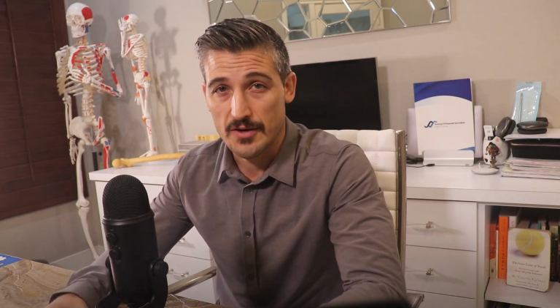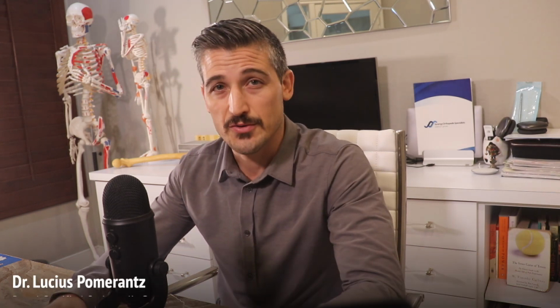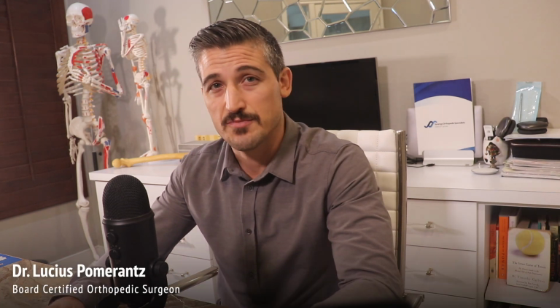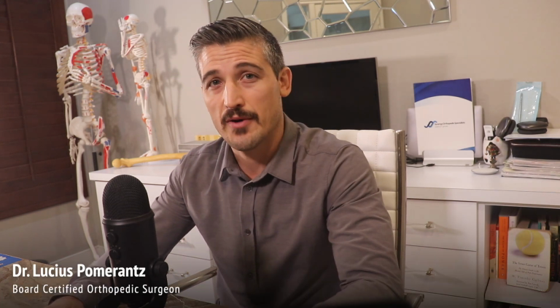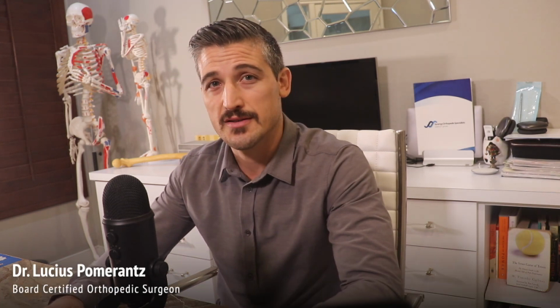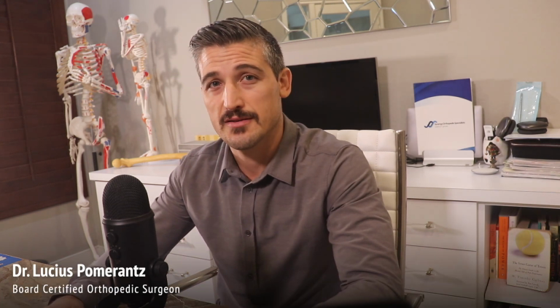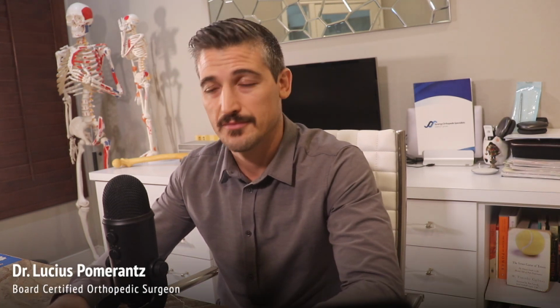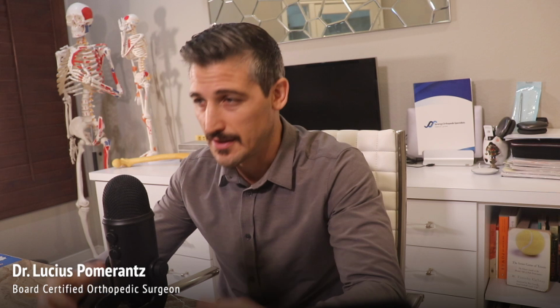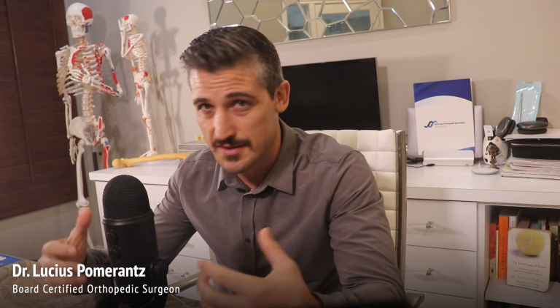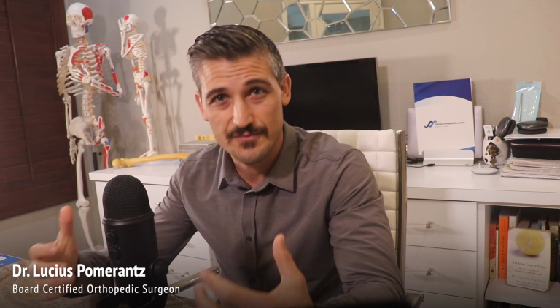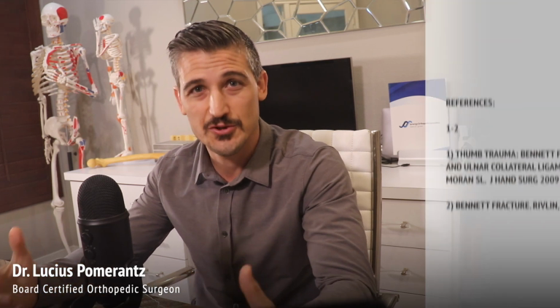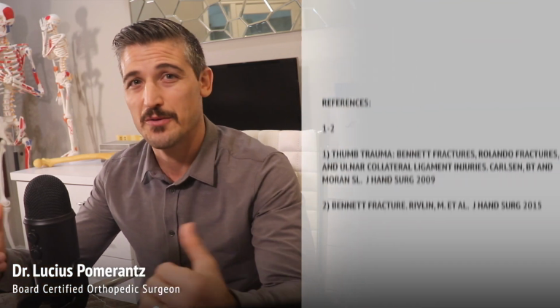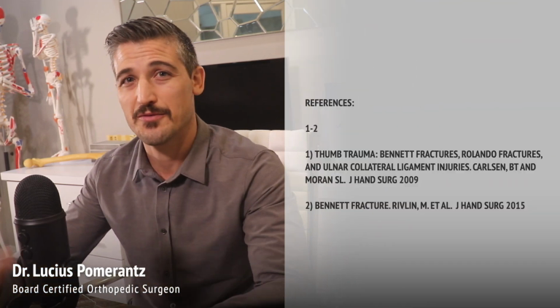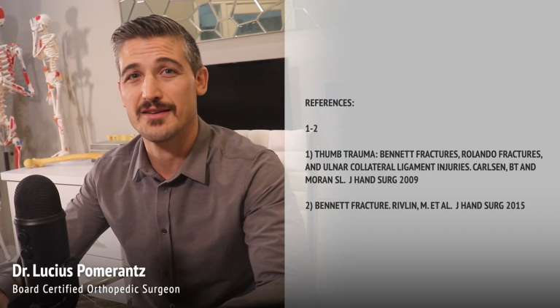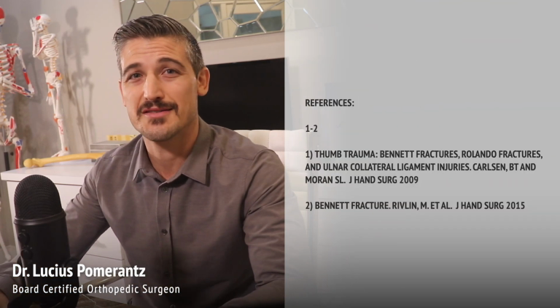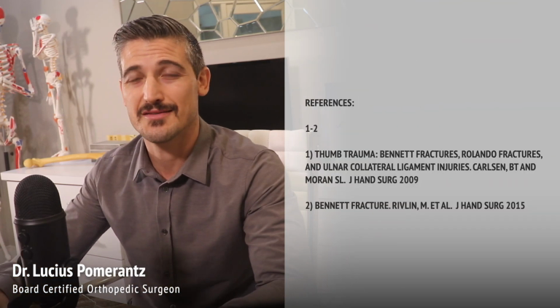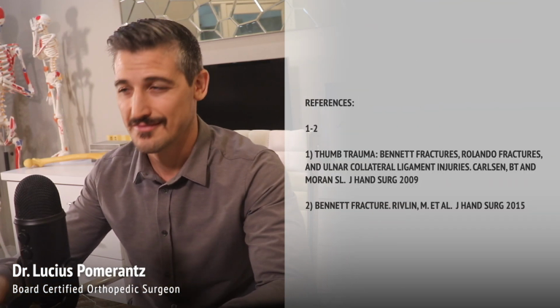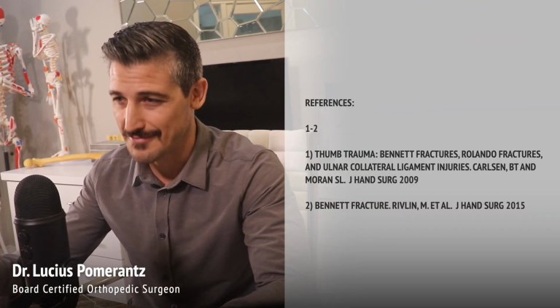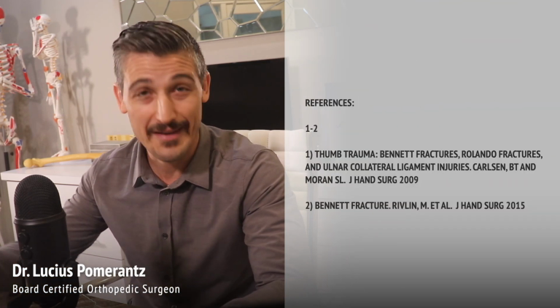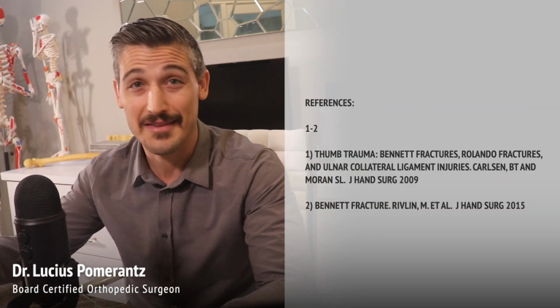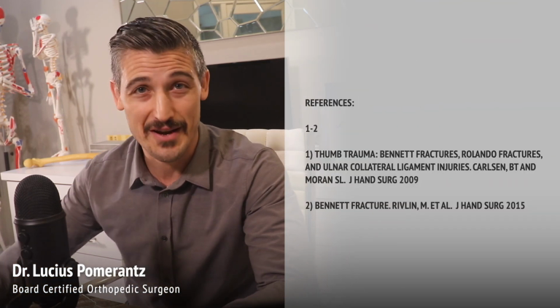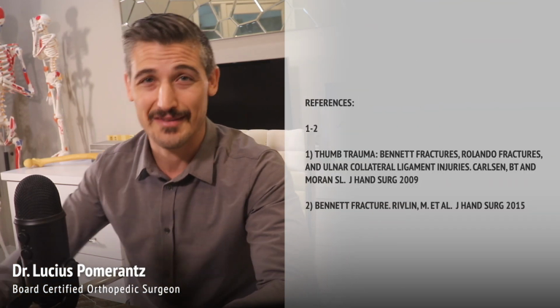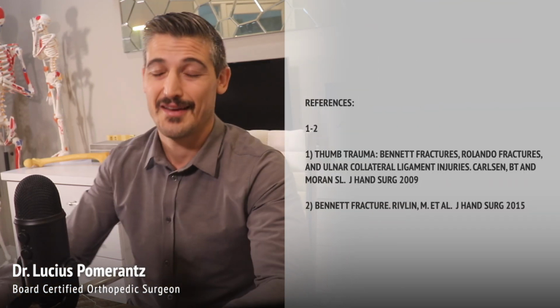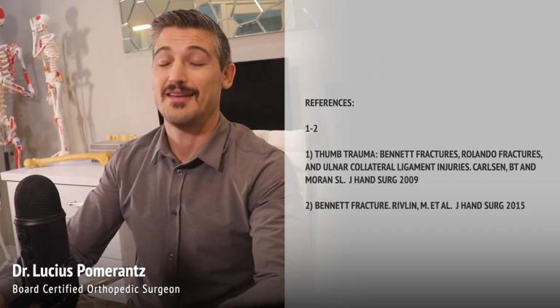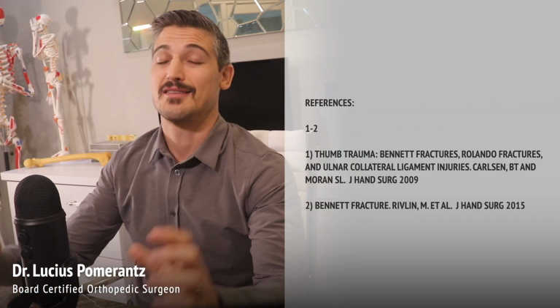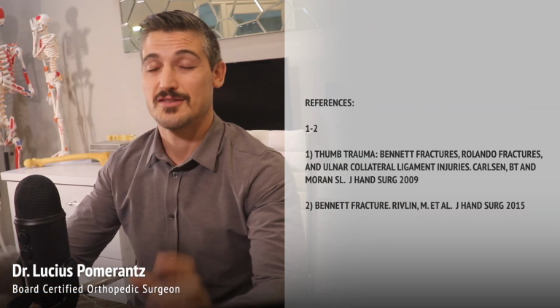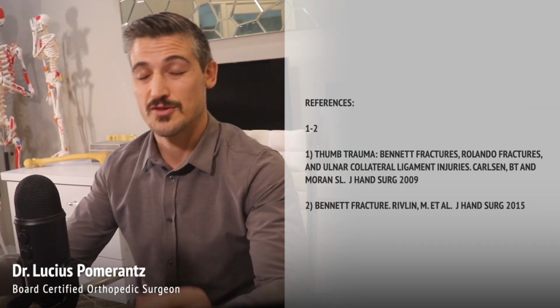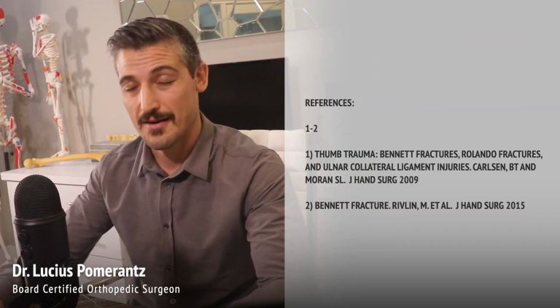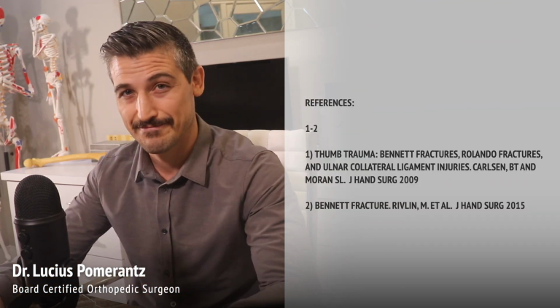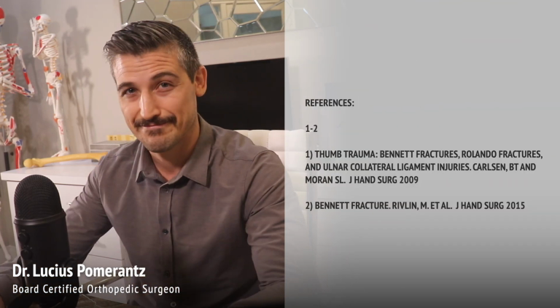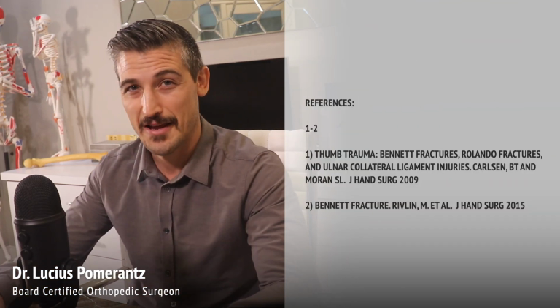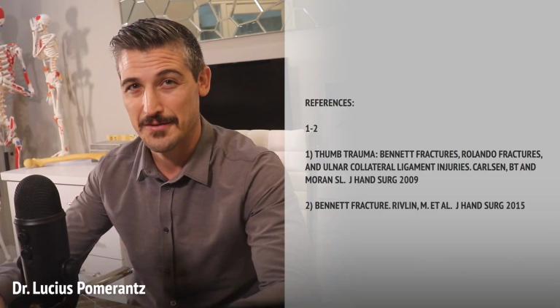I'm Dr. Lucius Pomerantz. Please share with your friends, like the channel, and subscribe. Thank you.